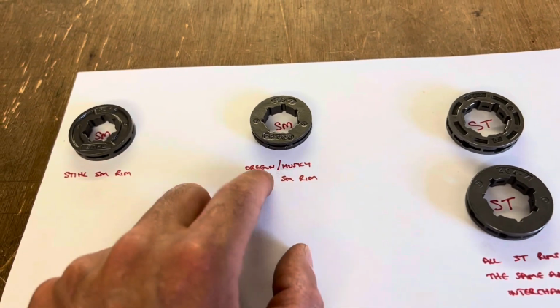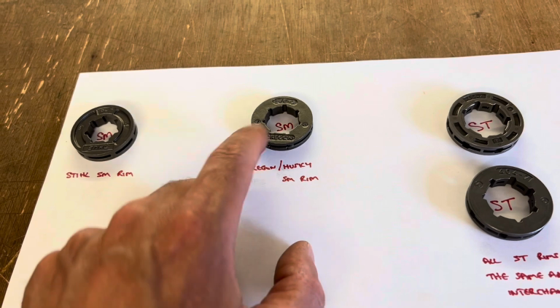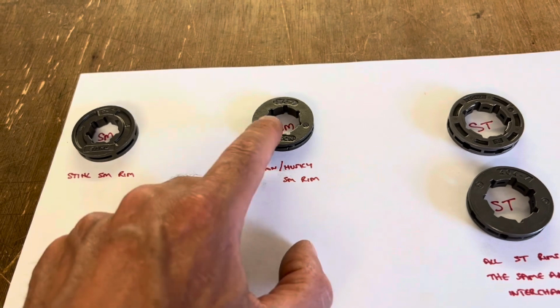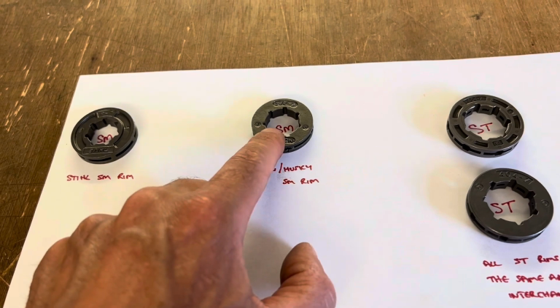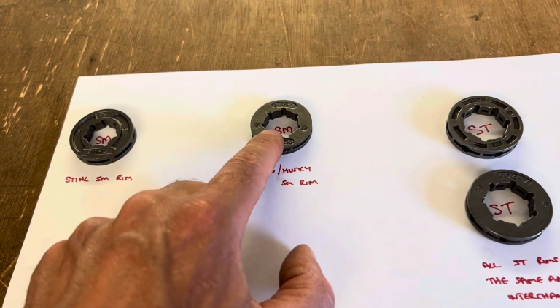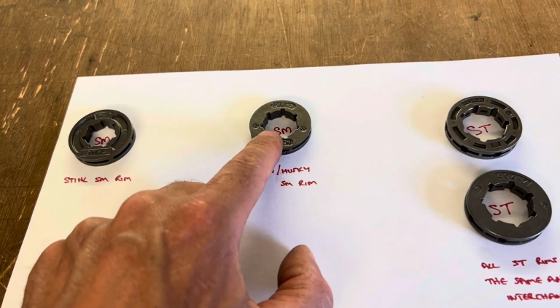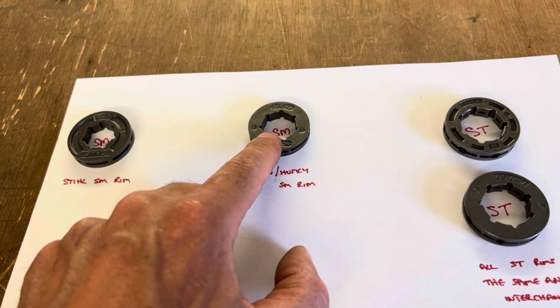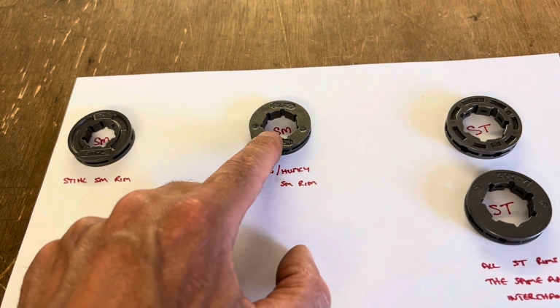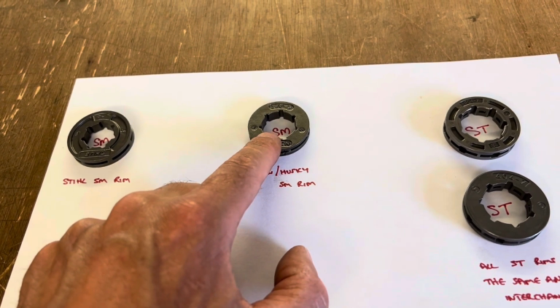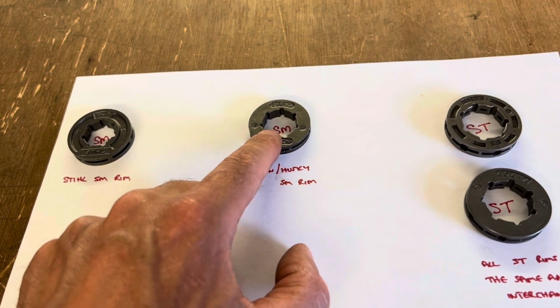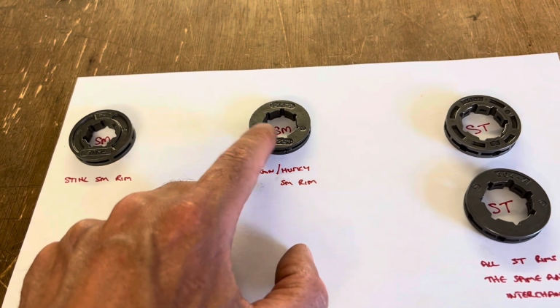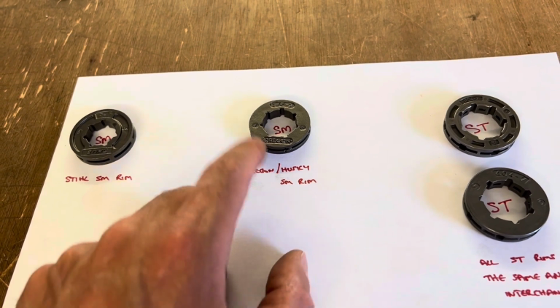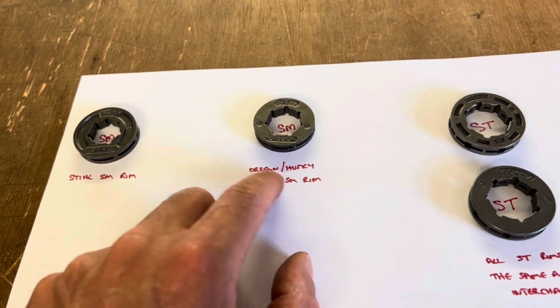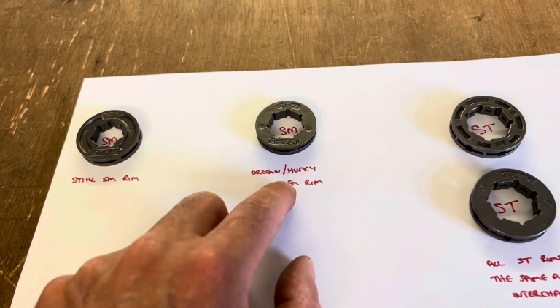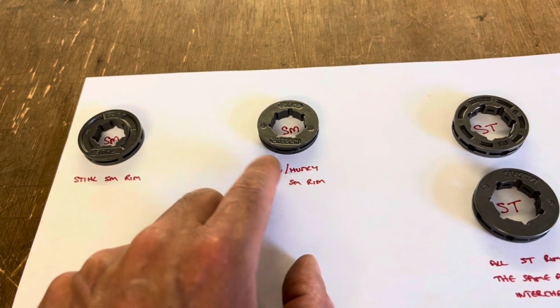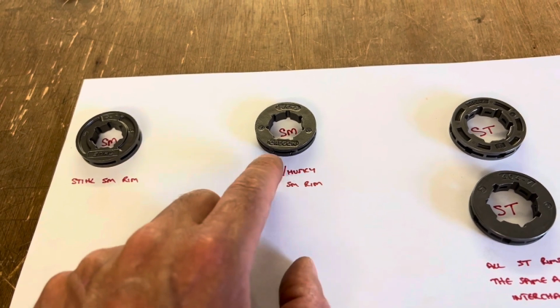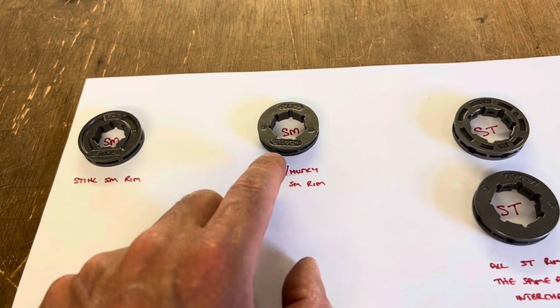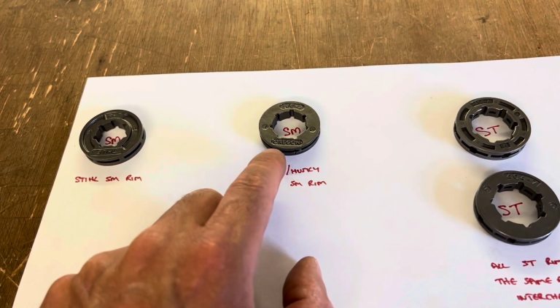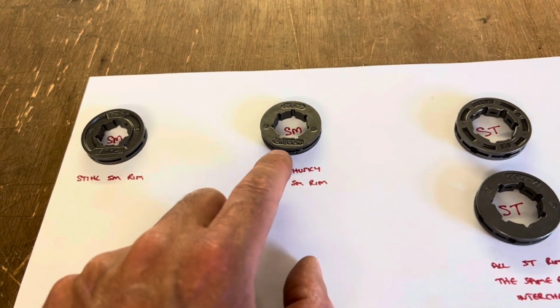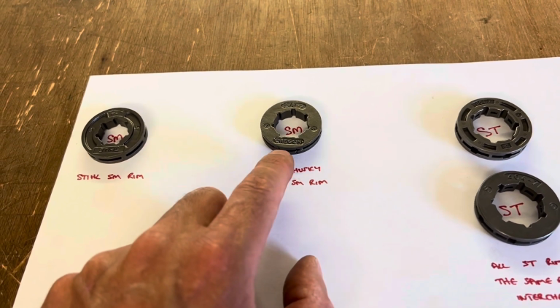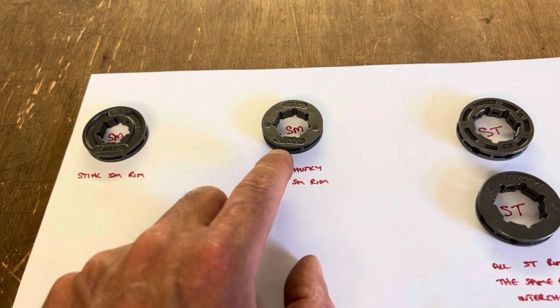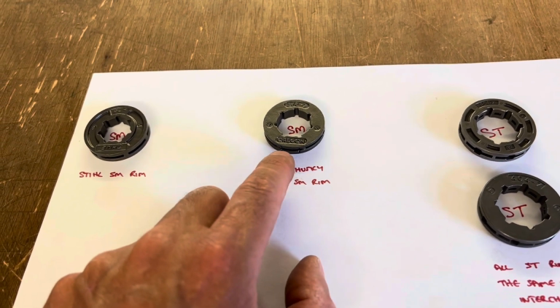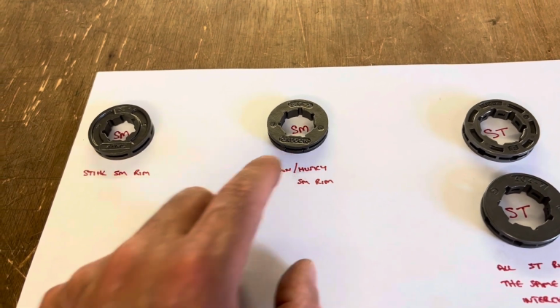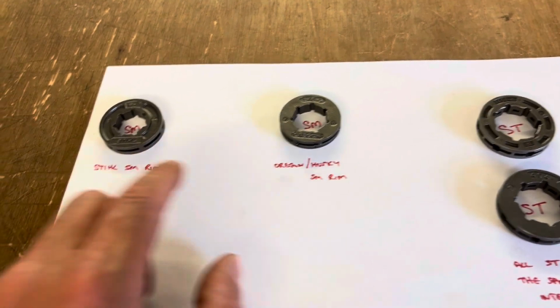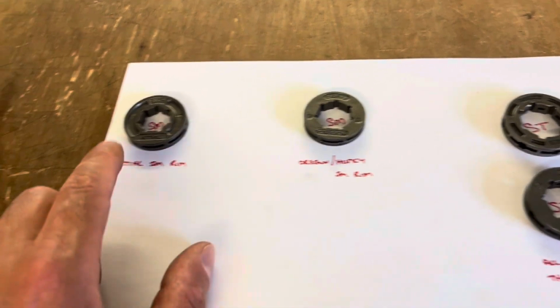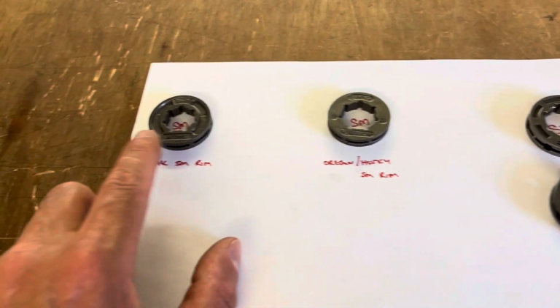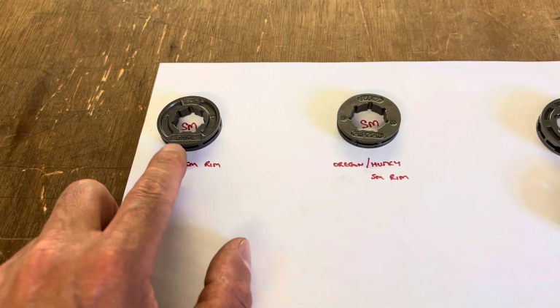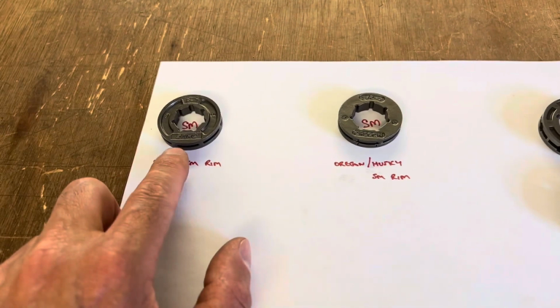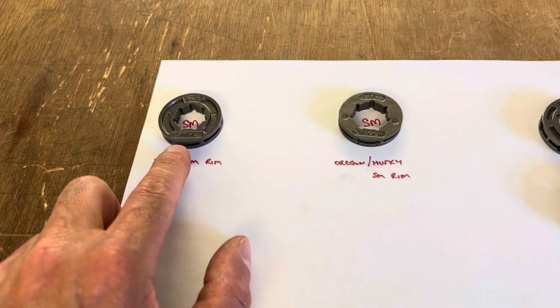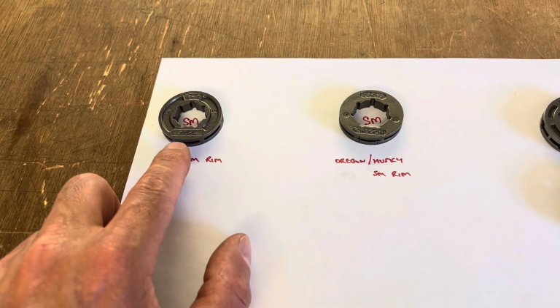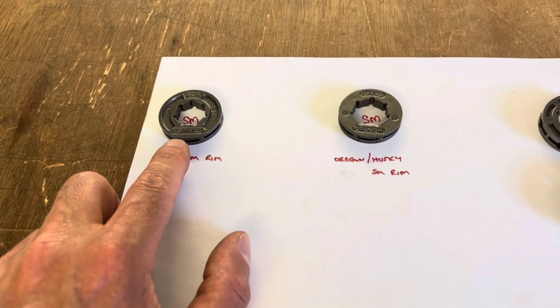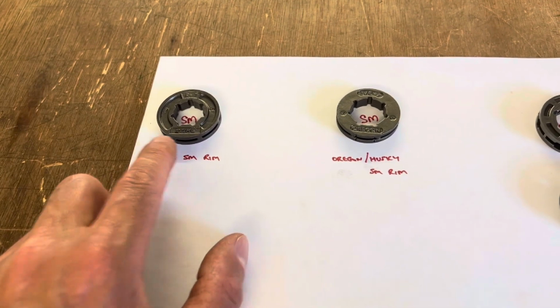These are the small spline — Oregon and Husky interchangeable, steel are on their own.